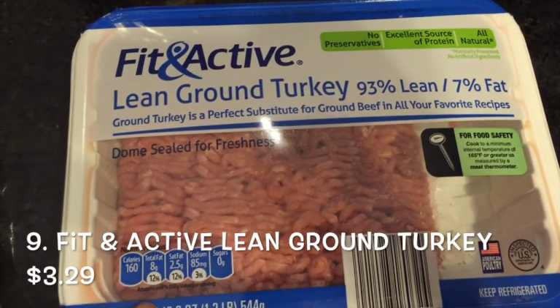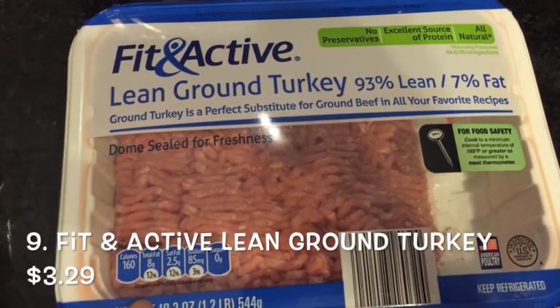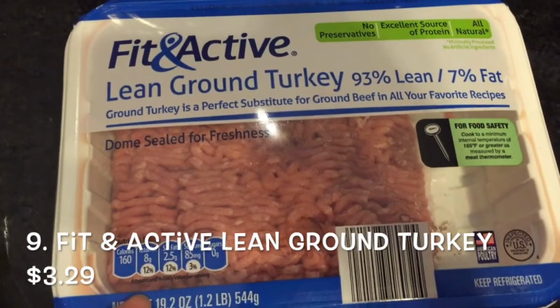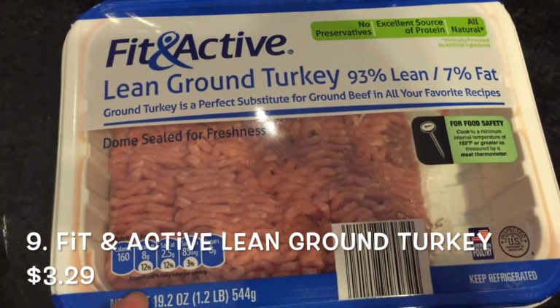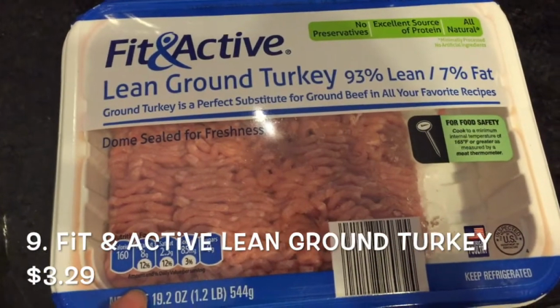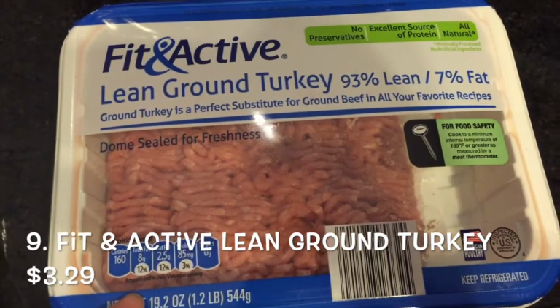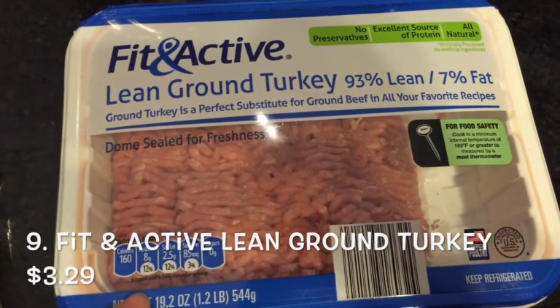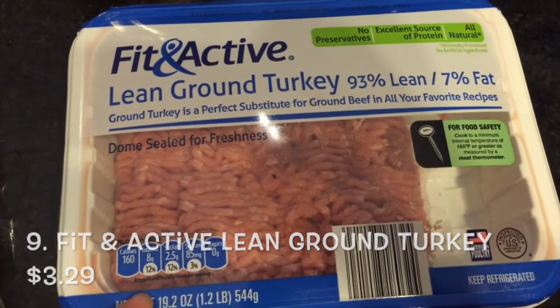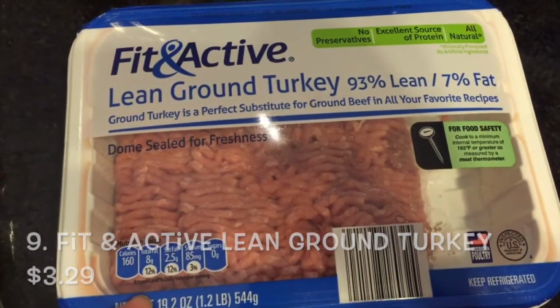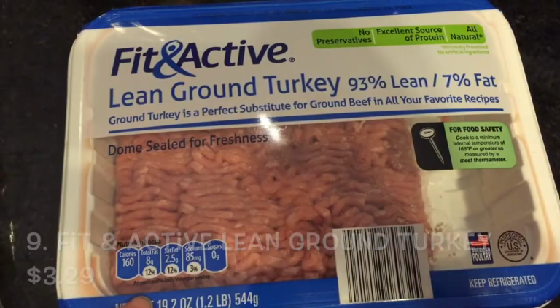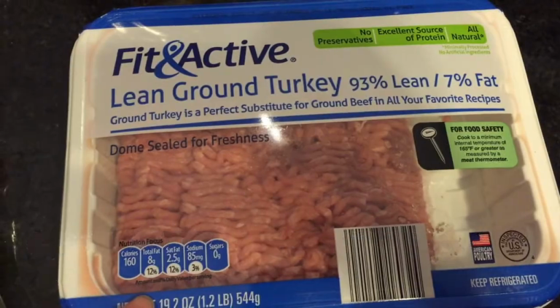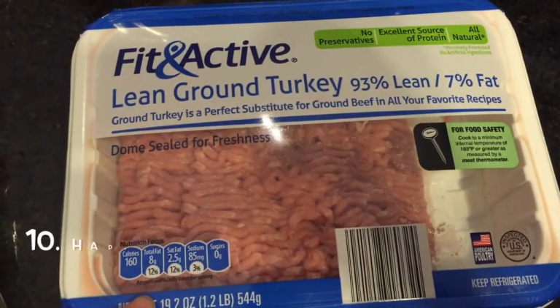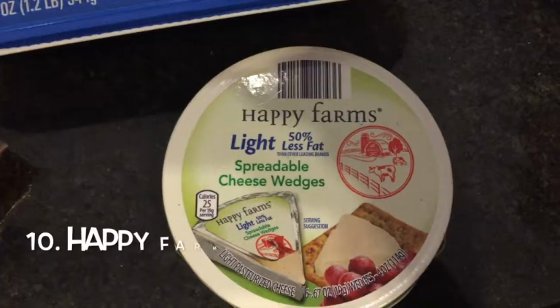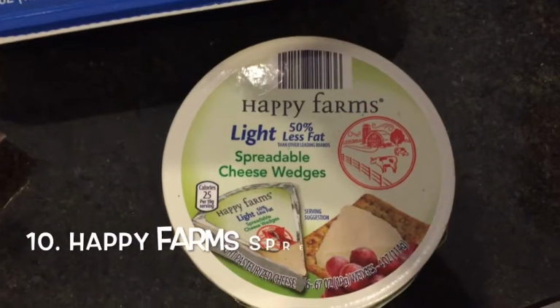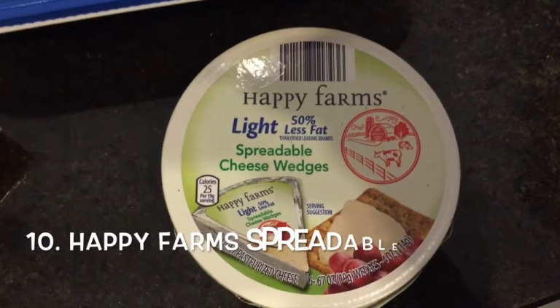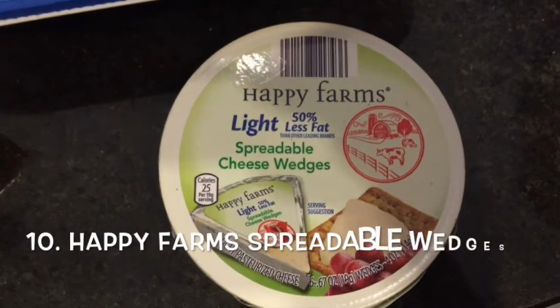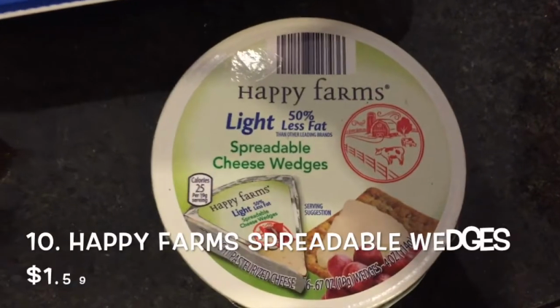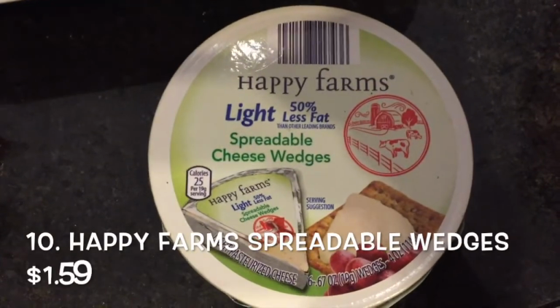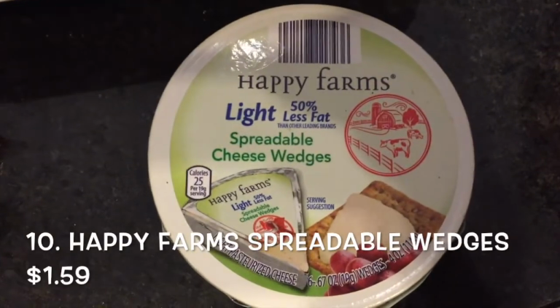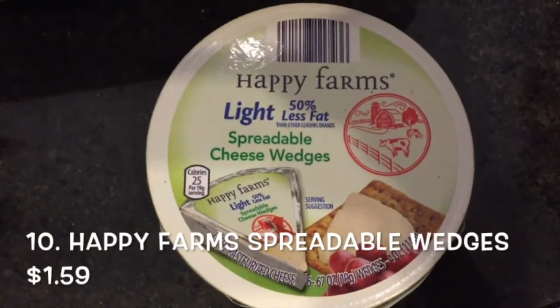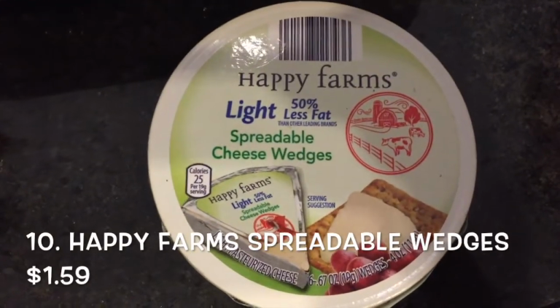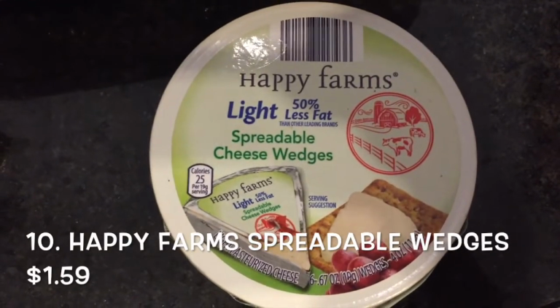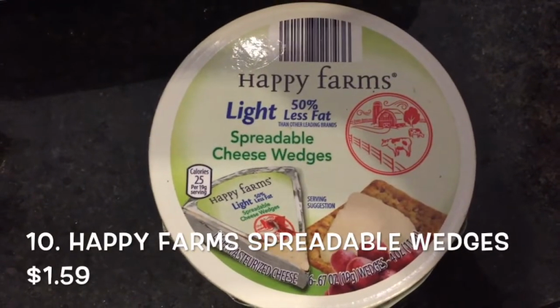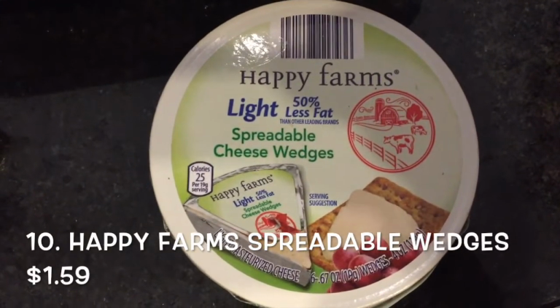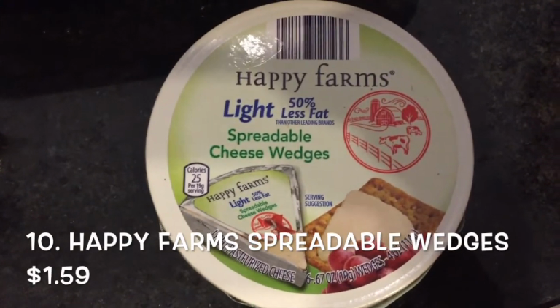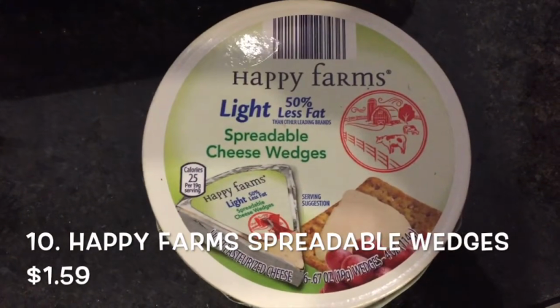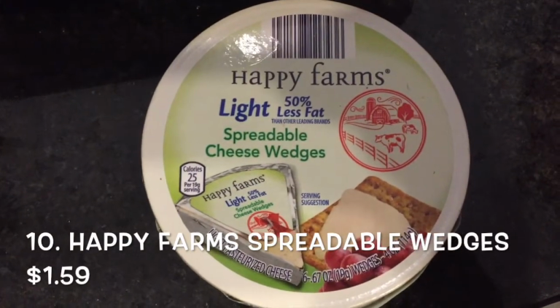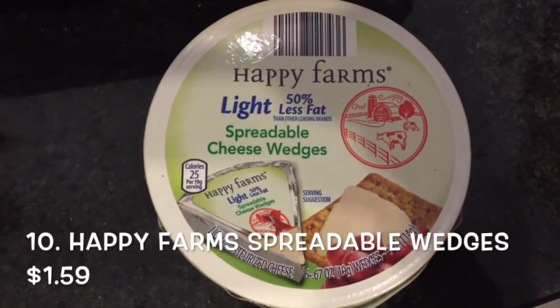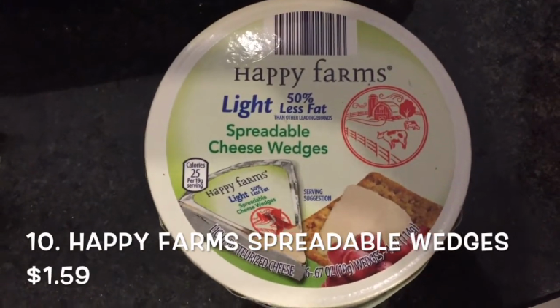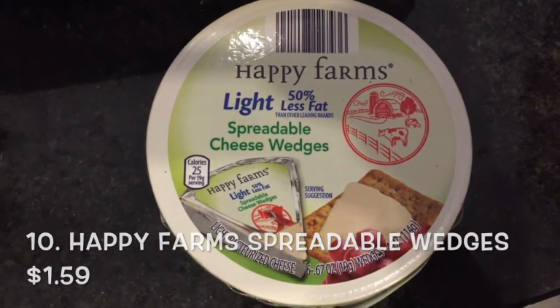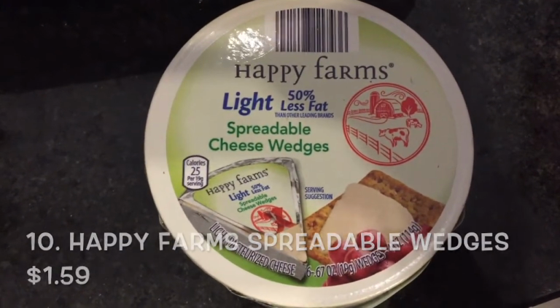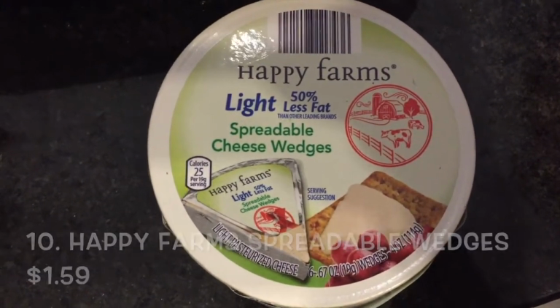Number 9 on my list is the Fit and Active Lean Ground Turkey. And the last one is the Happy Farms Light Spreadable Cheese. I just love that.